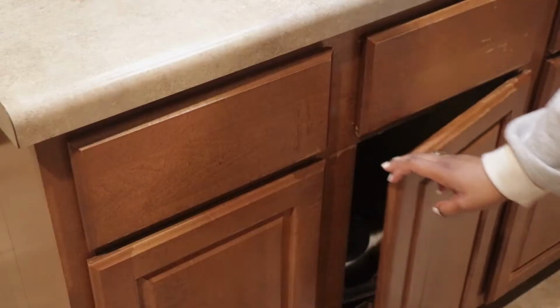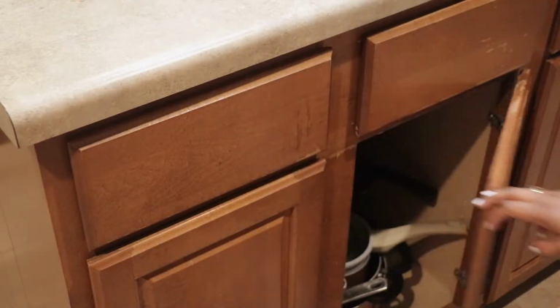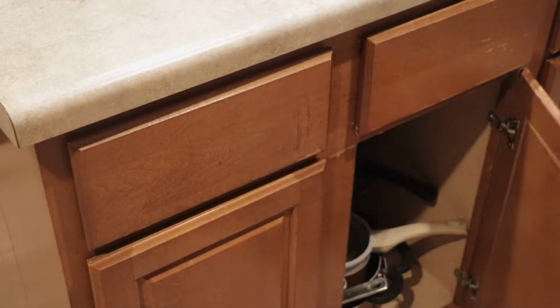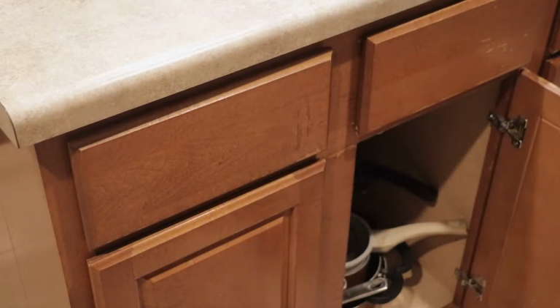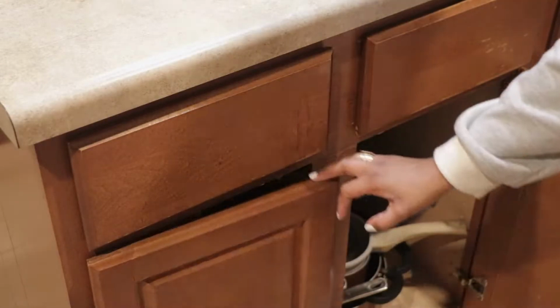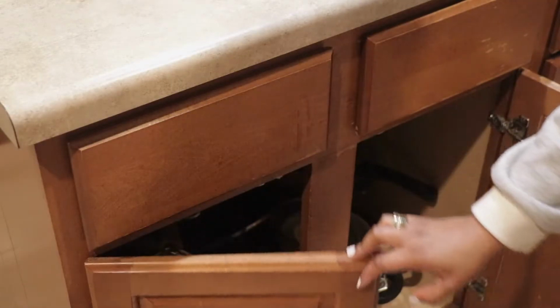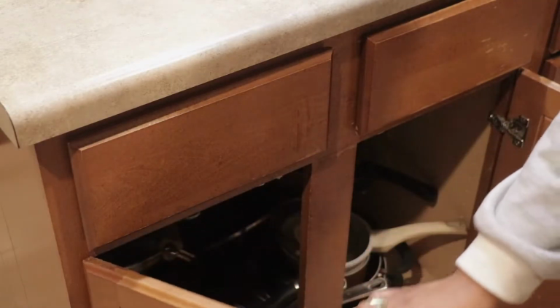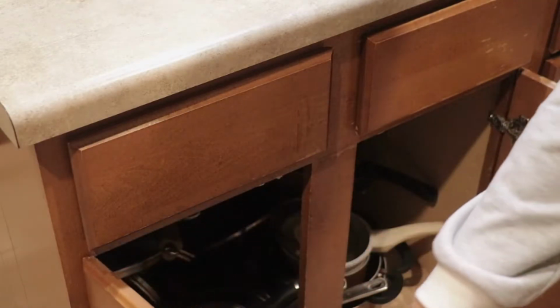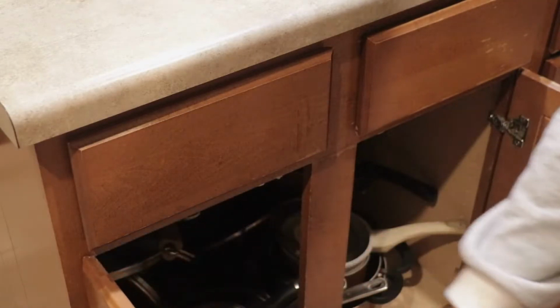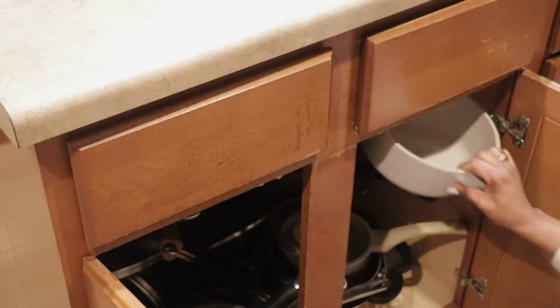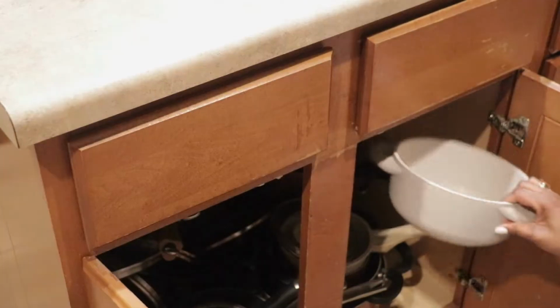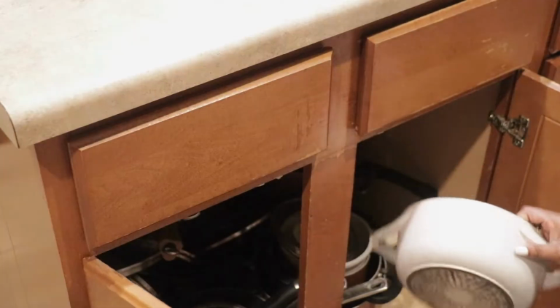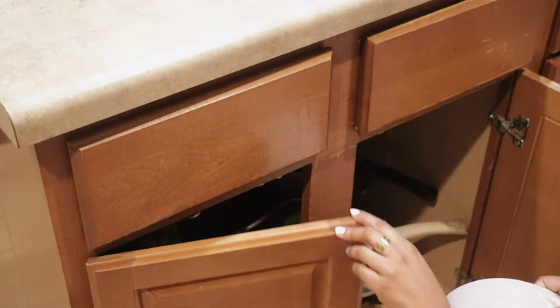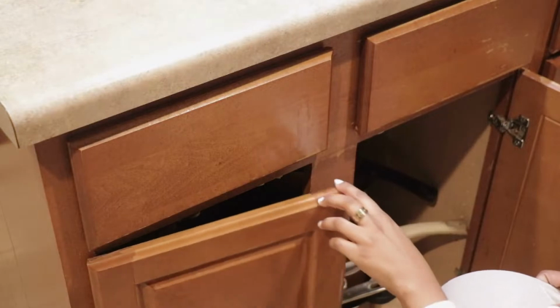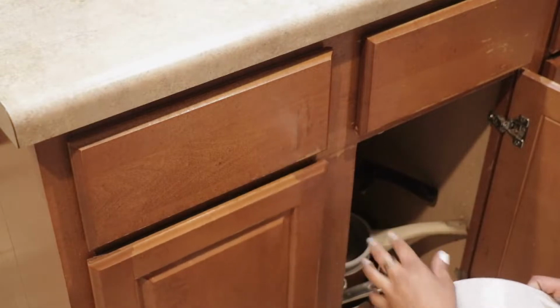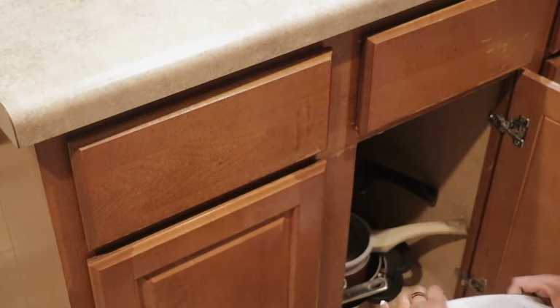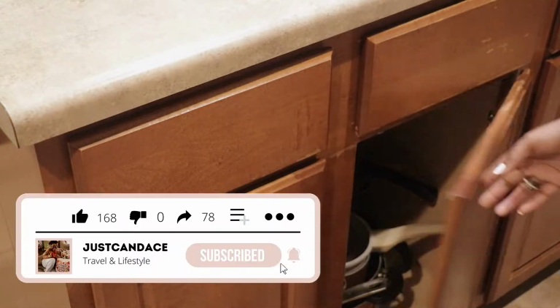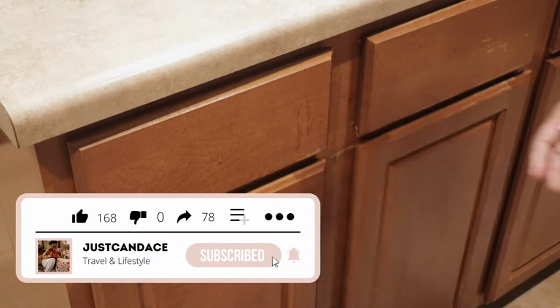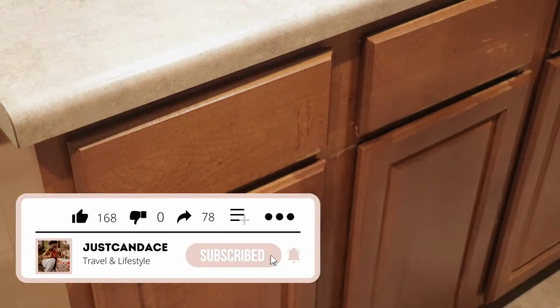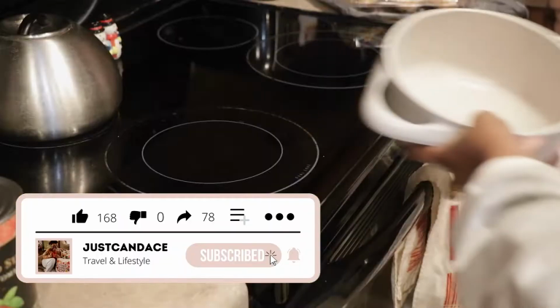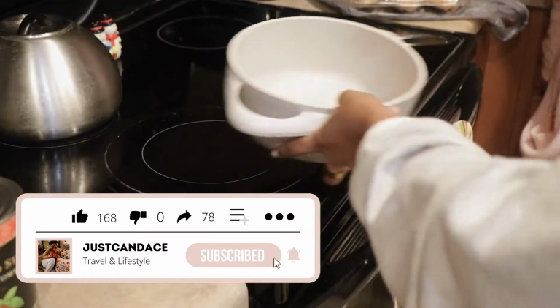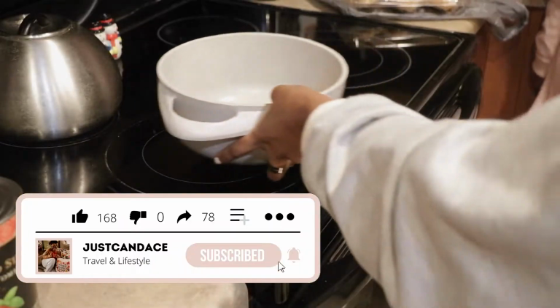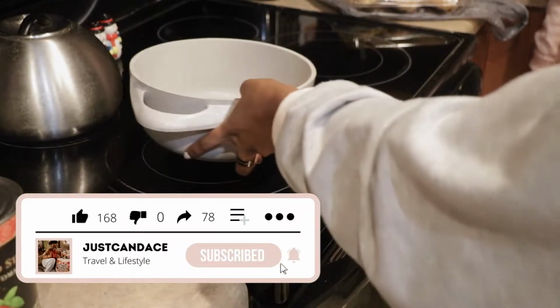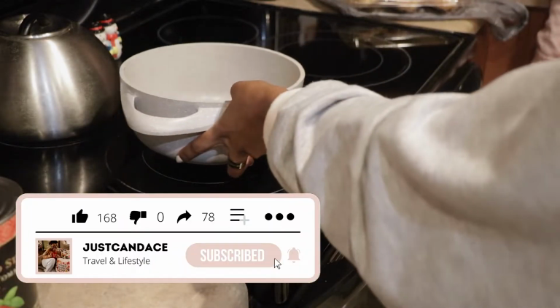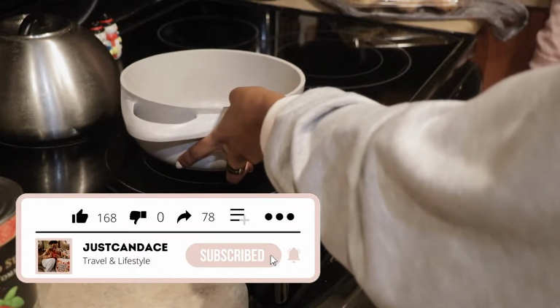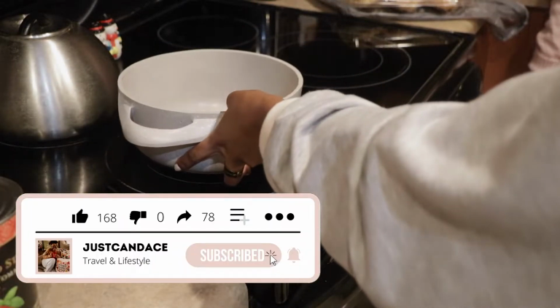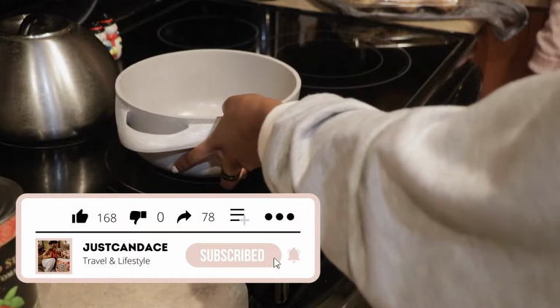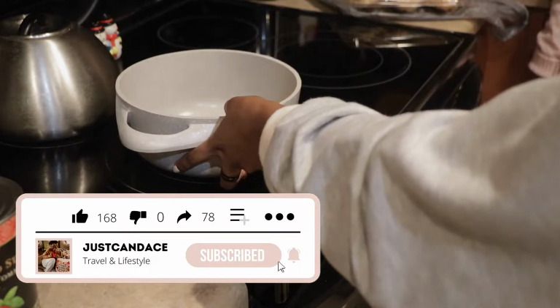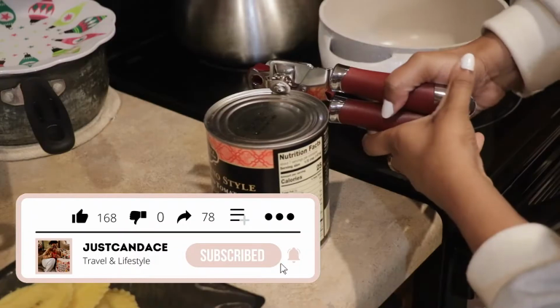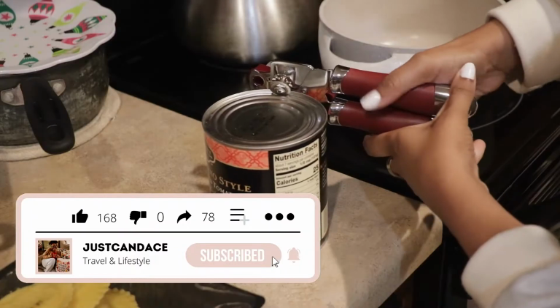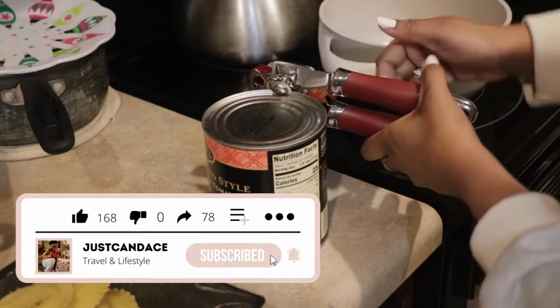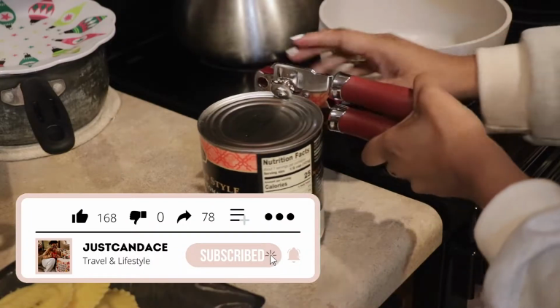Hey y'all, what's up? It's your girl Candice. I'm back with another video. Today's video is going to be my Christmas evening time routine.